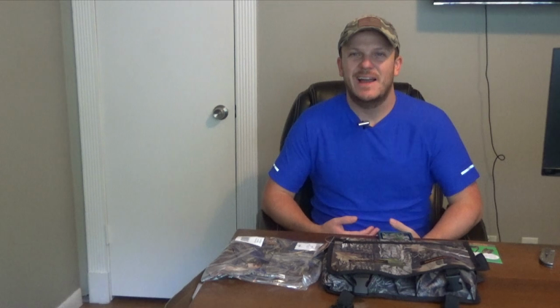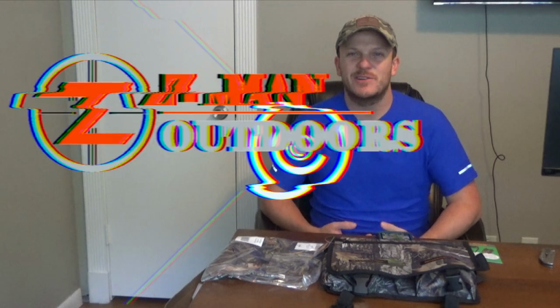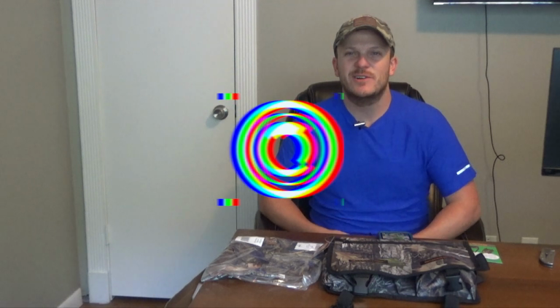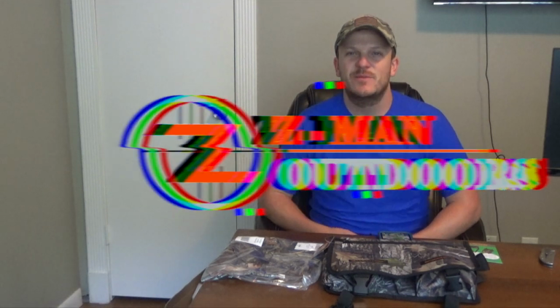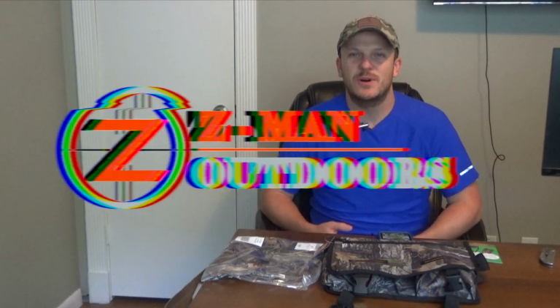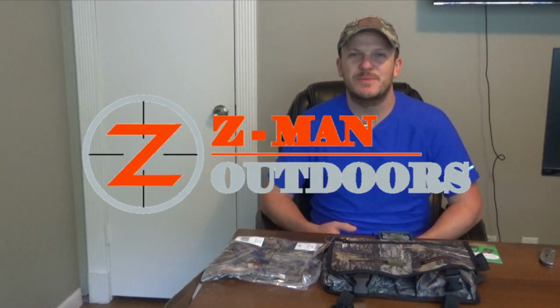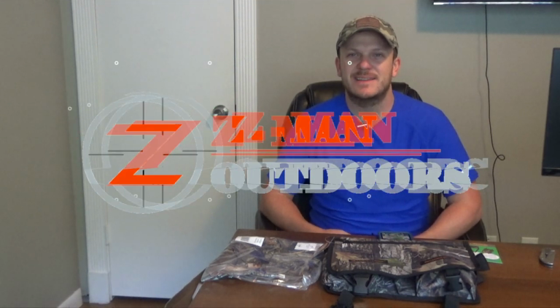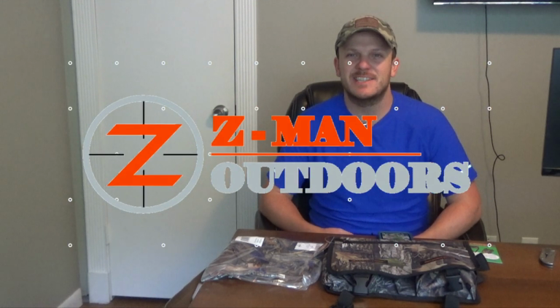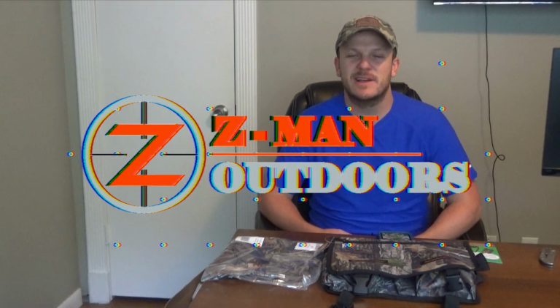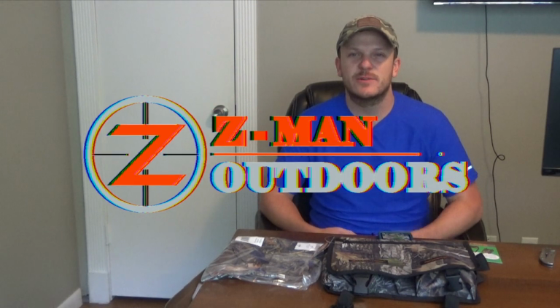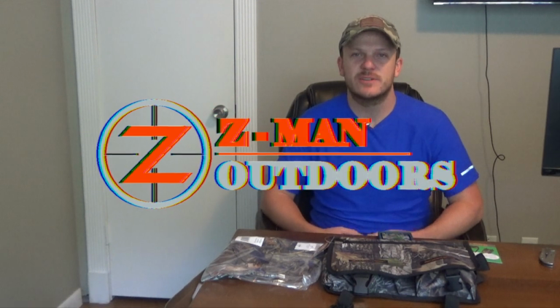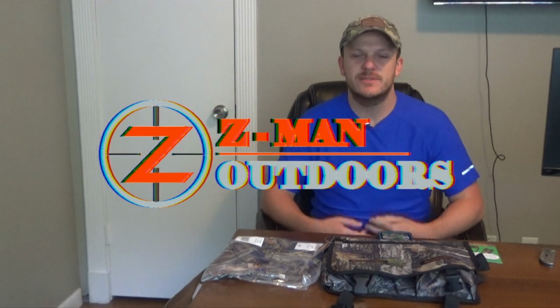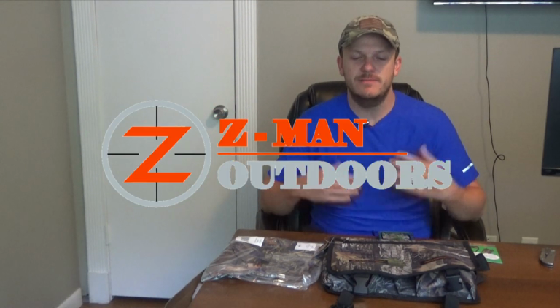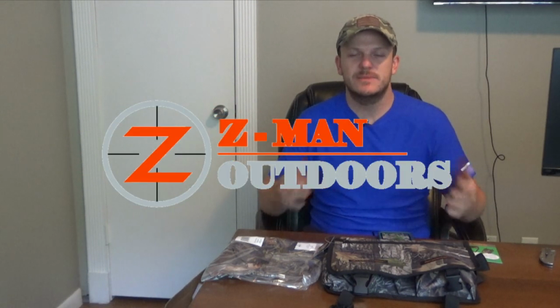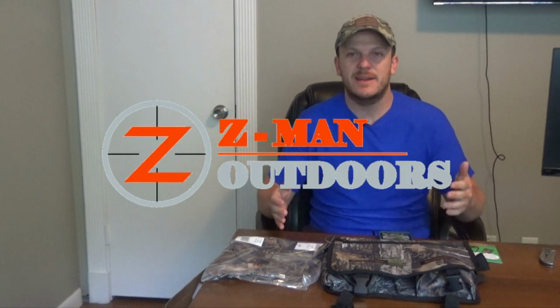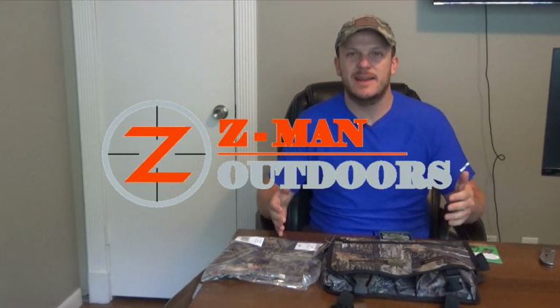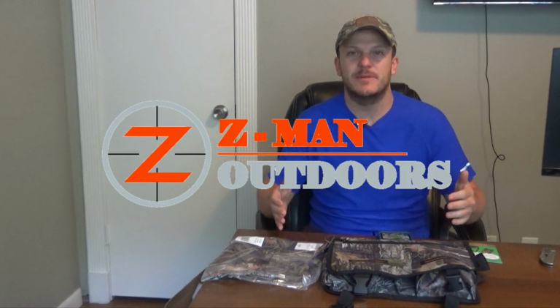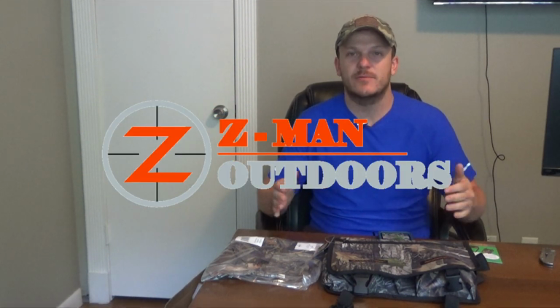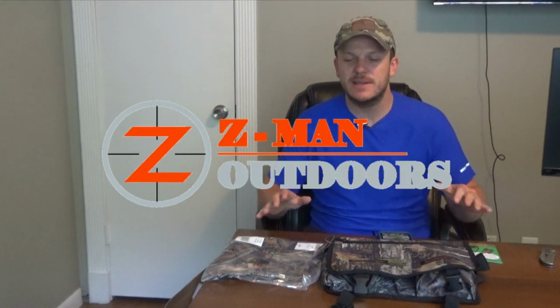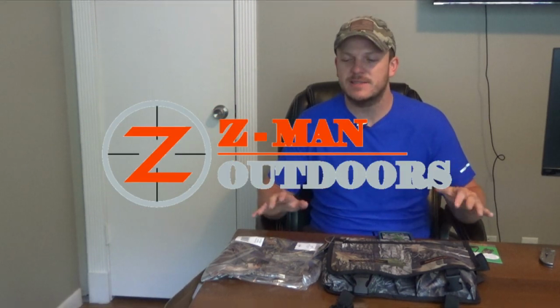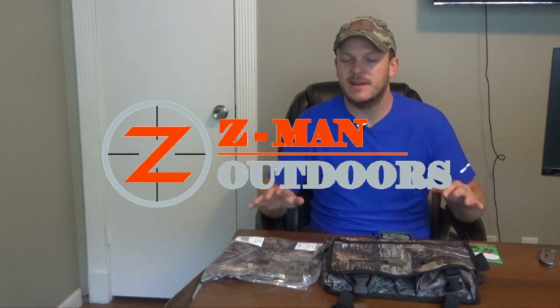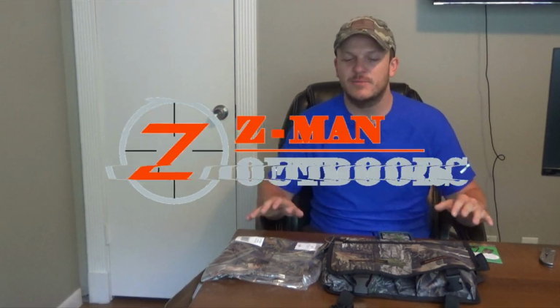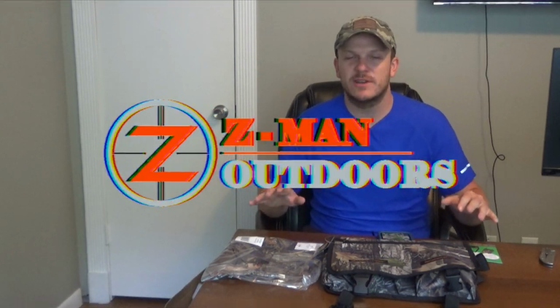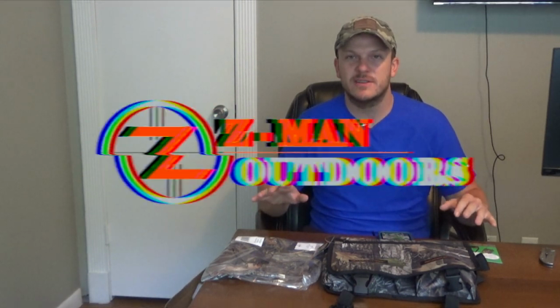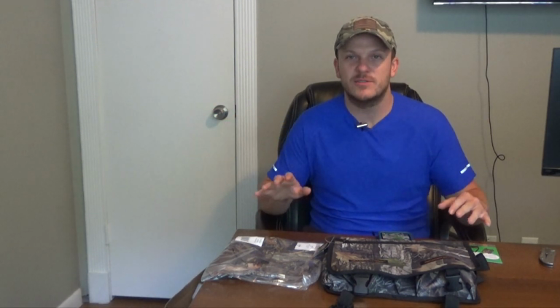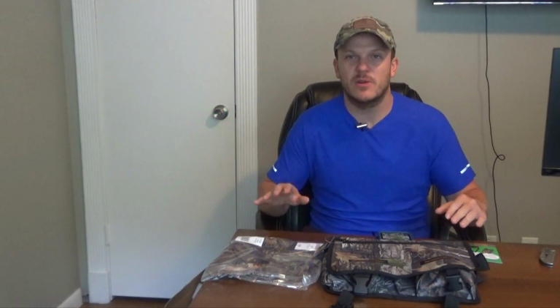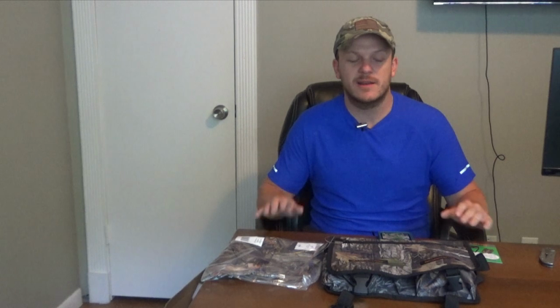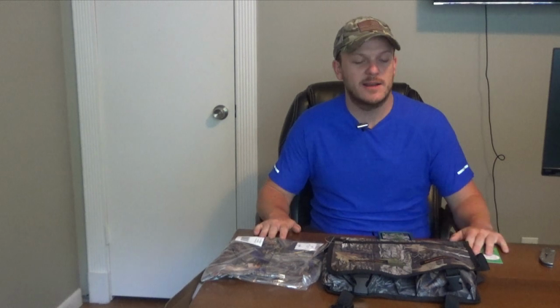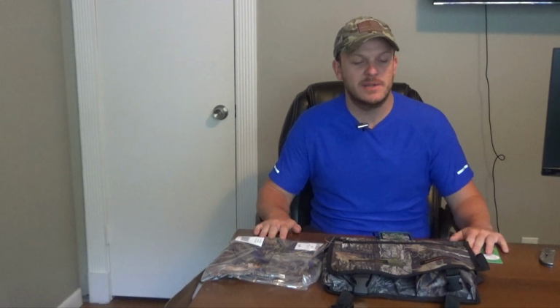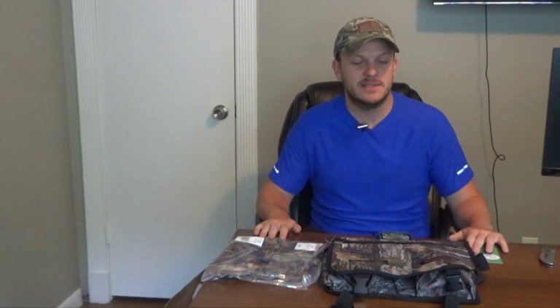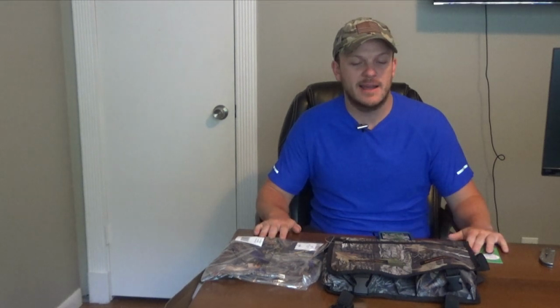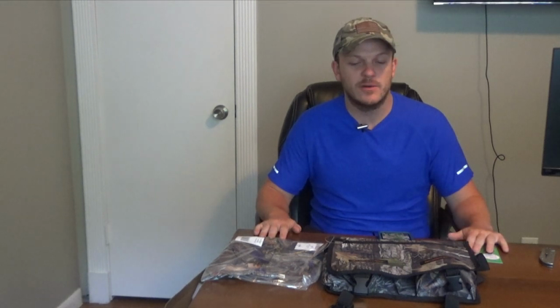Howdy y'all. Welcome back to Zeman Outdoors. Today I am really excited to bring y'all this new product that I'm testing out.